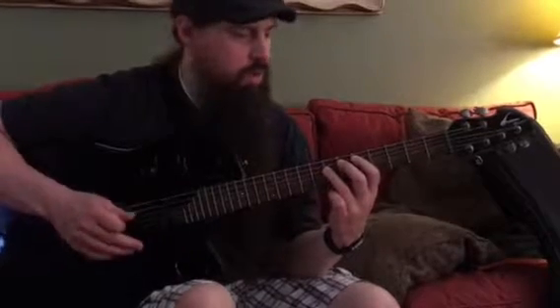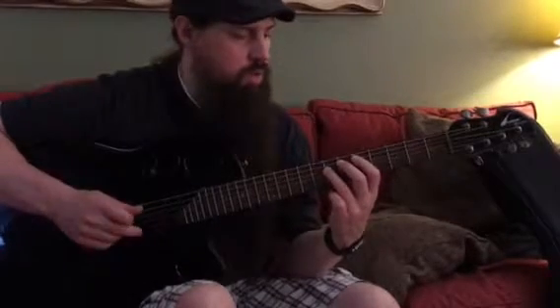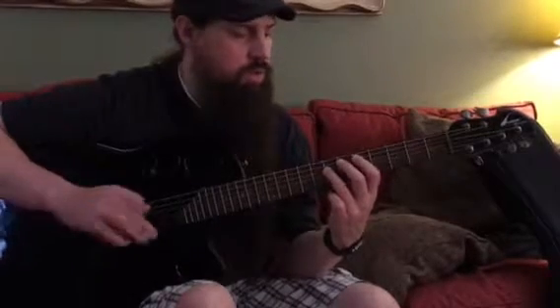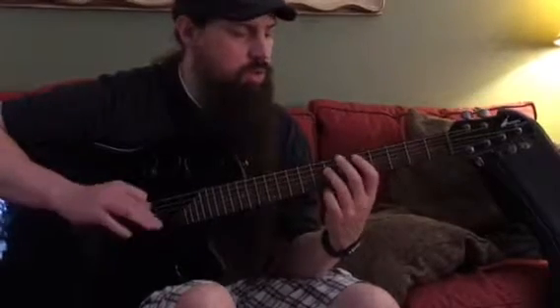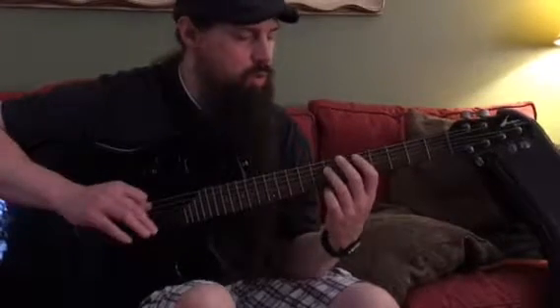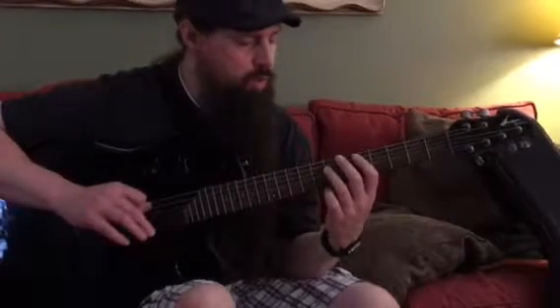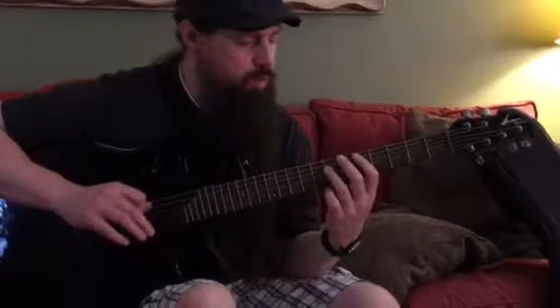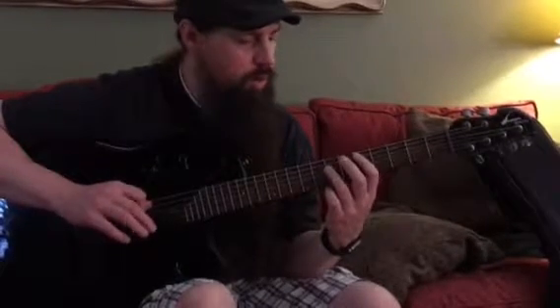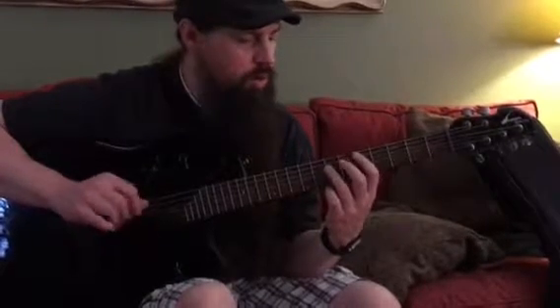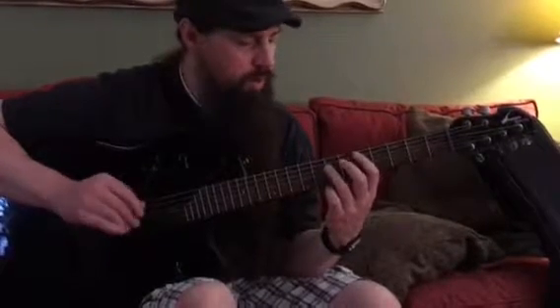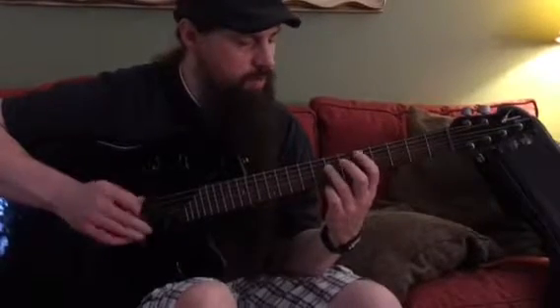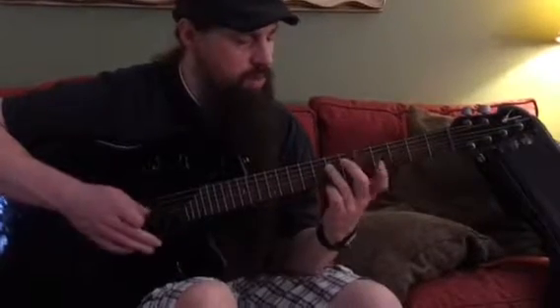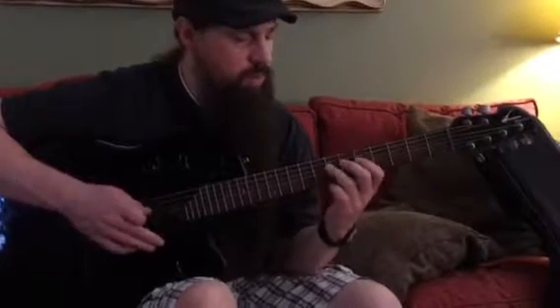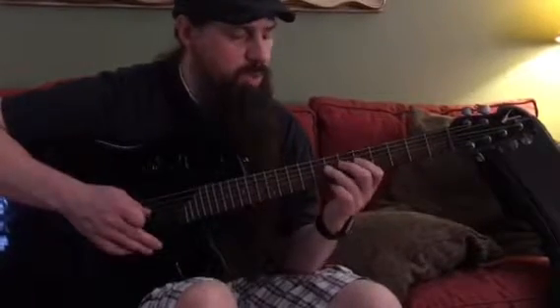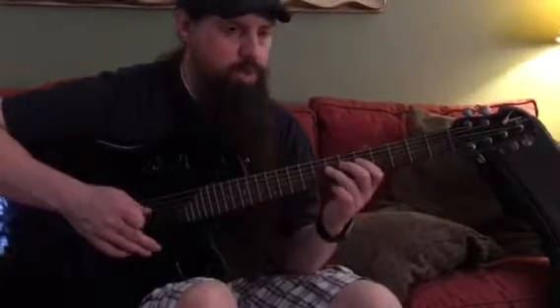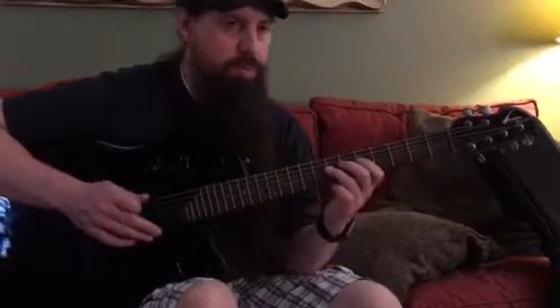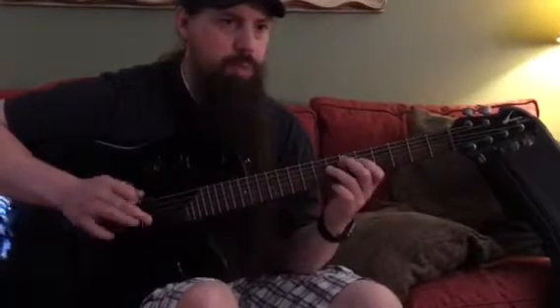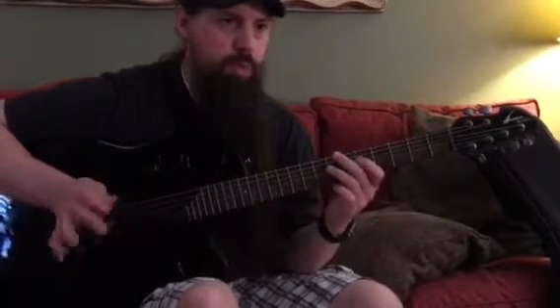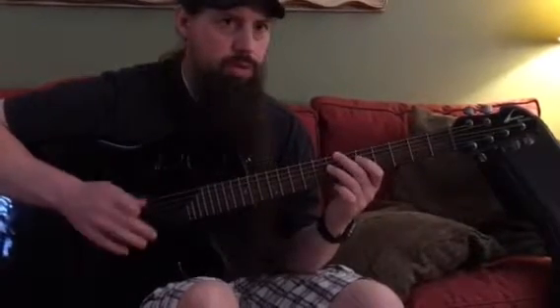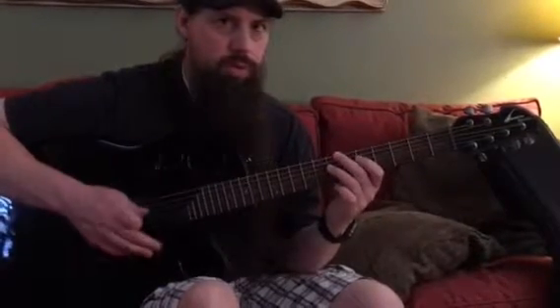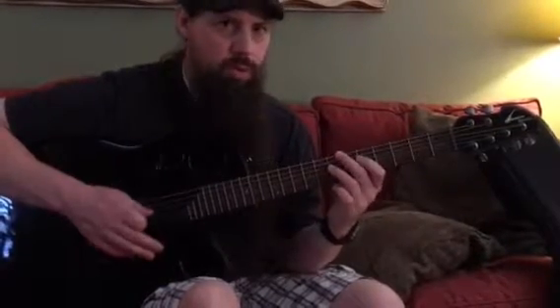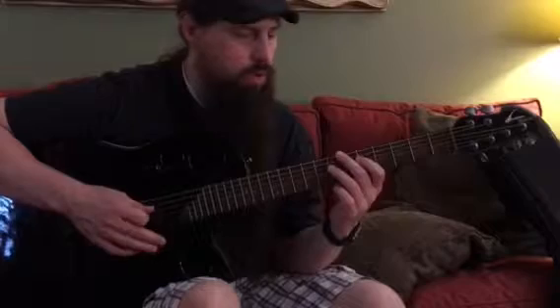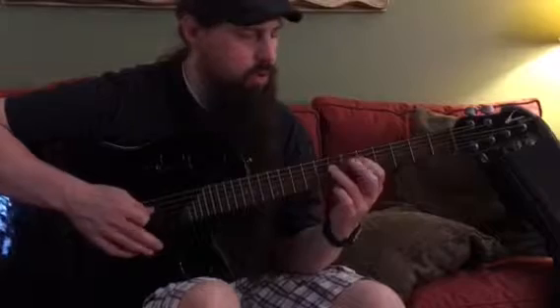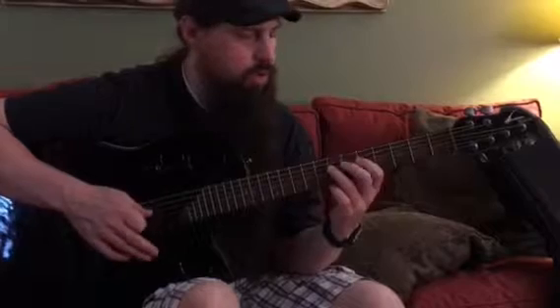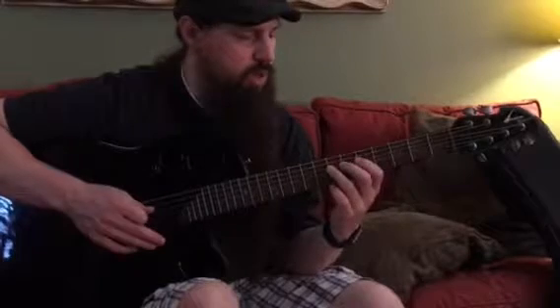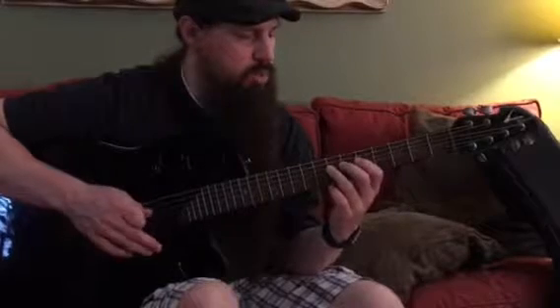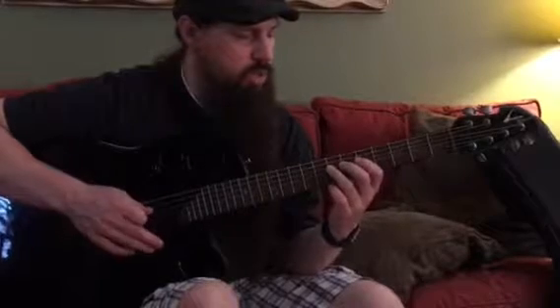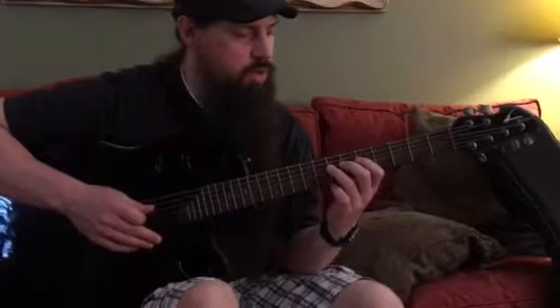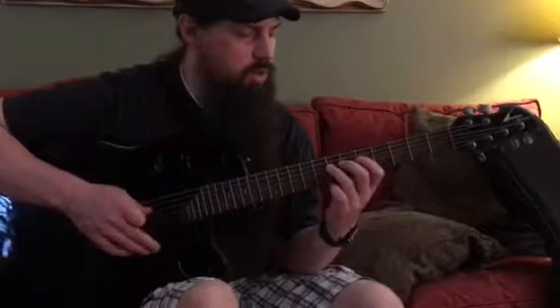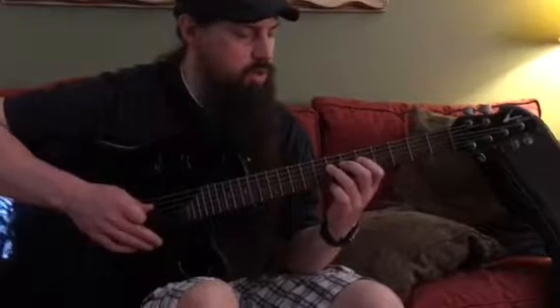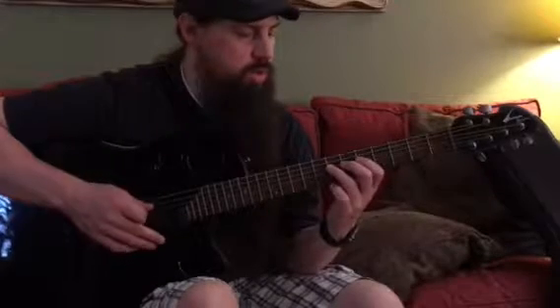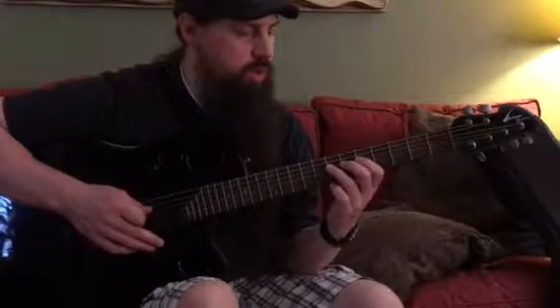Then there's only one part left, but let's play parts one through four one more time just to hear all those together.